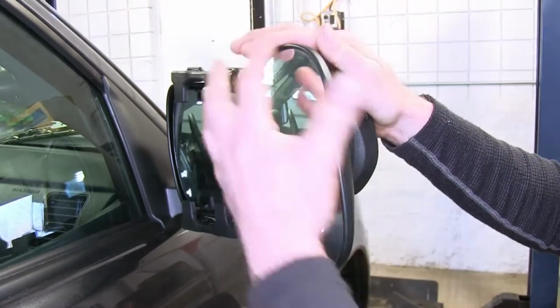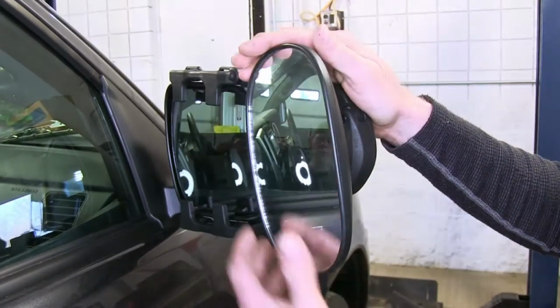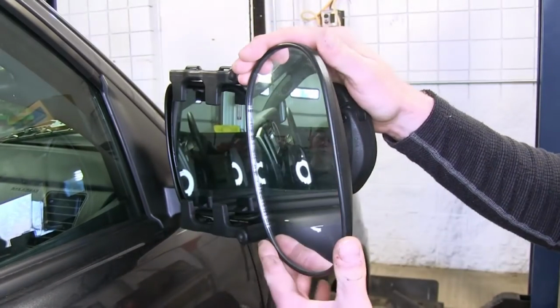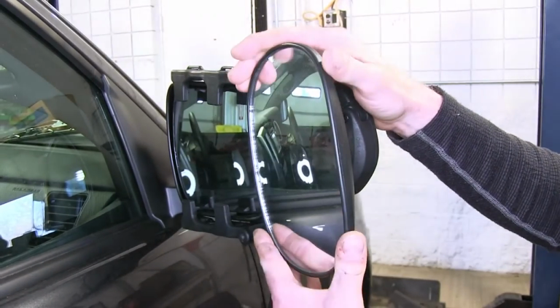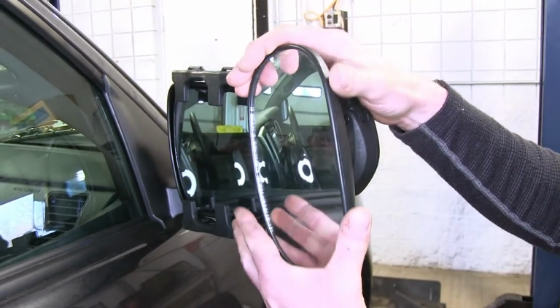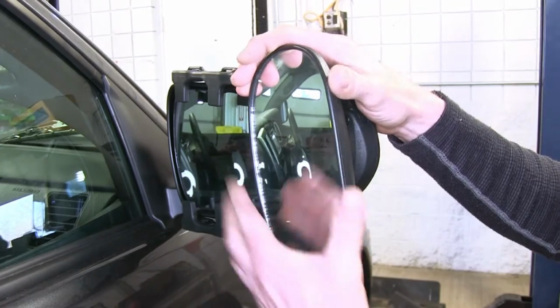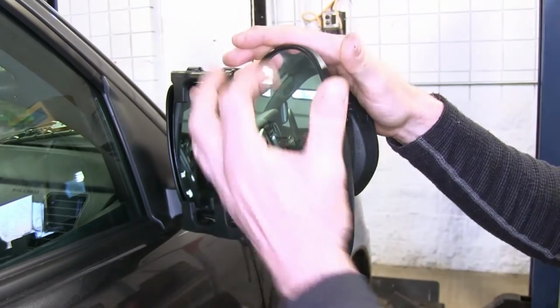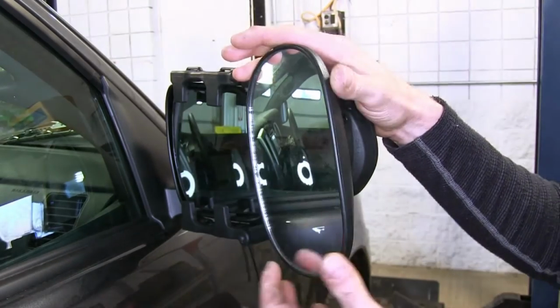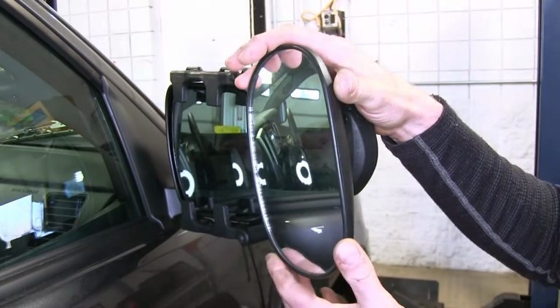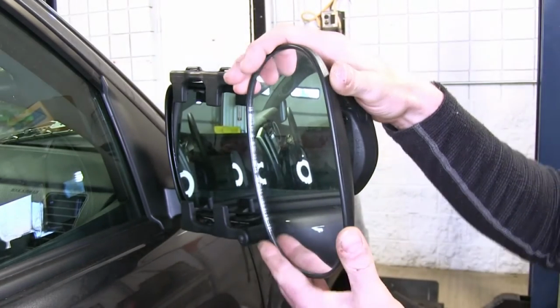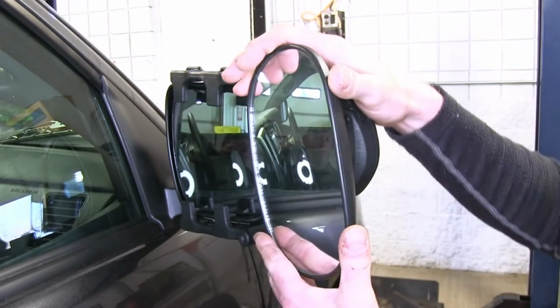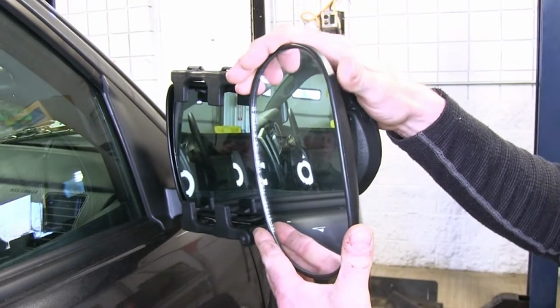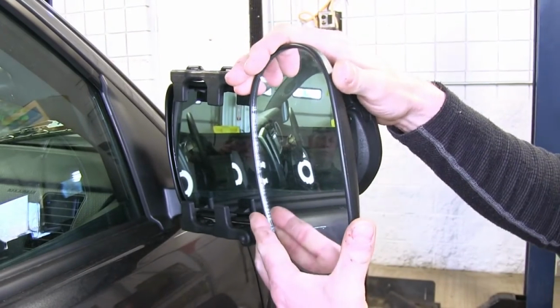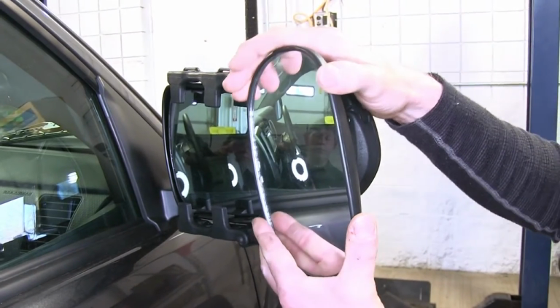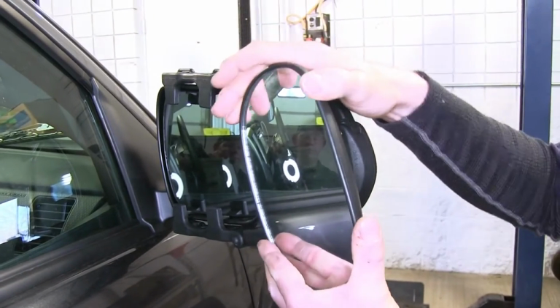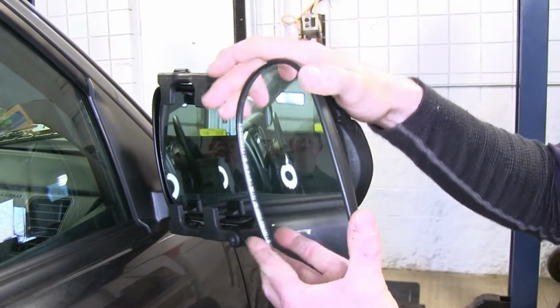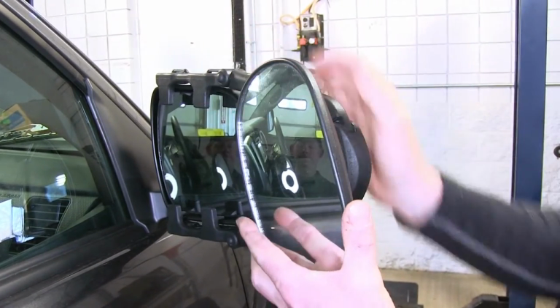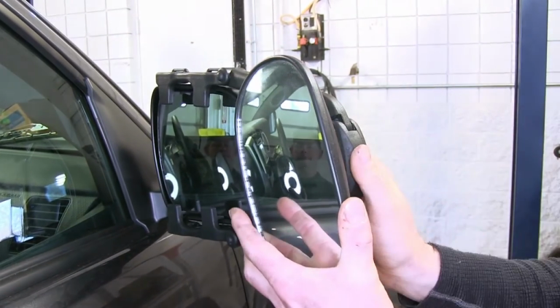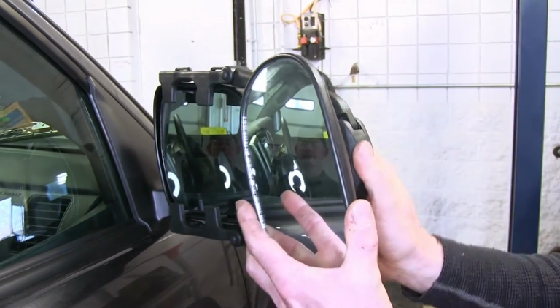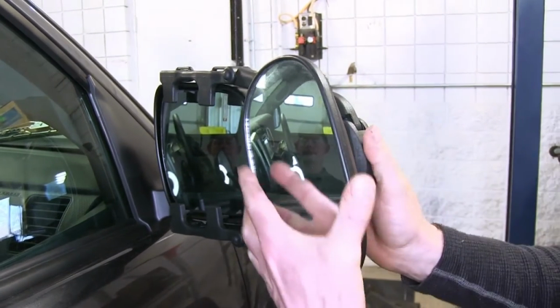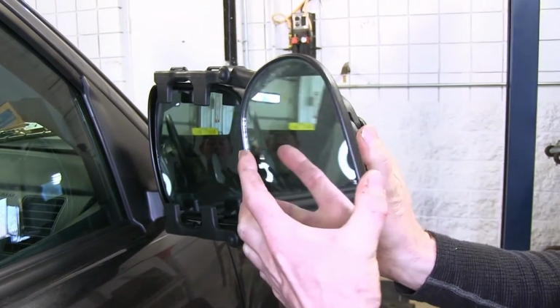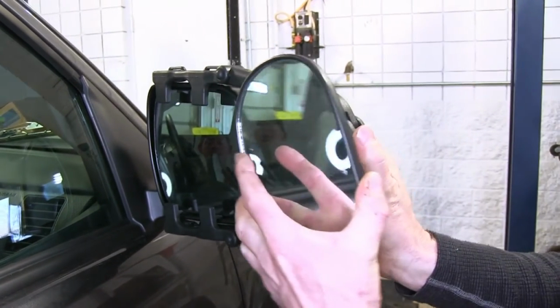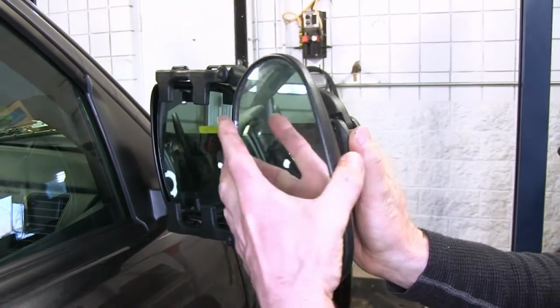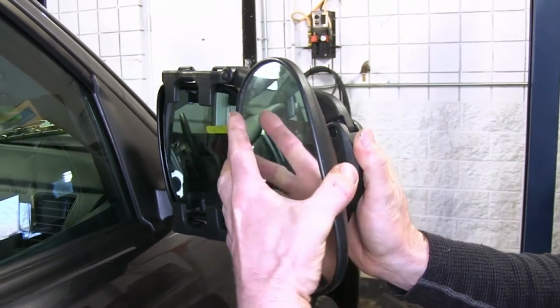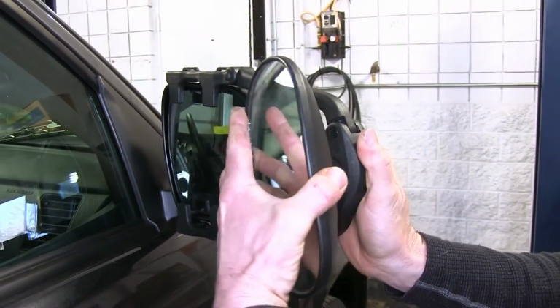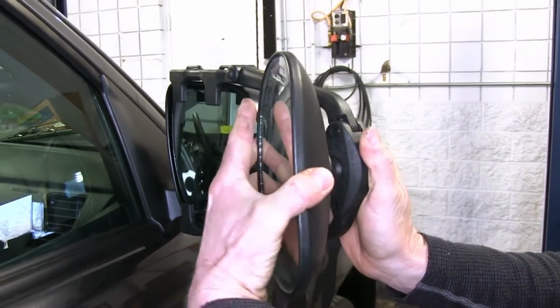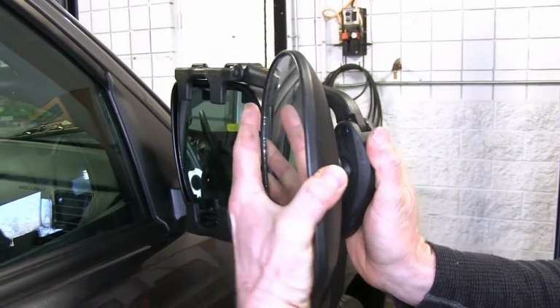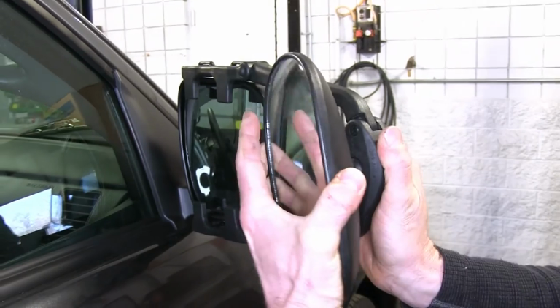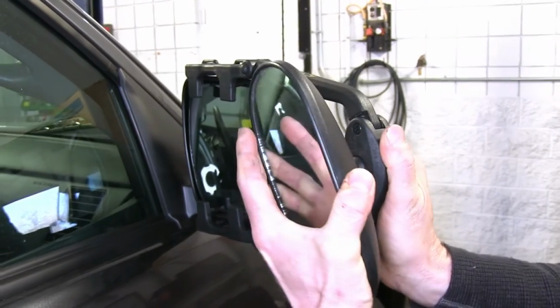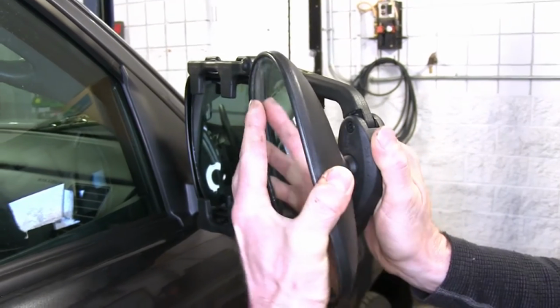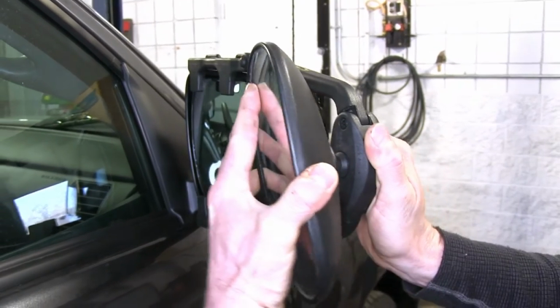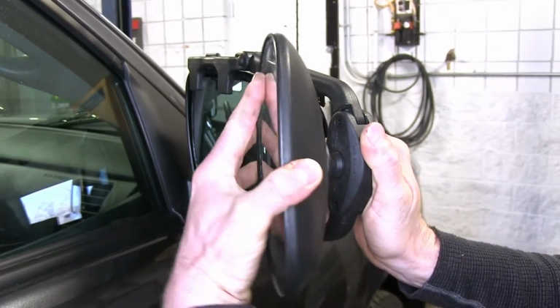The mirror itself is roughly about five by eight inches in size and it's on a ball socket, so you can move it any way you'd like.